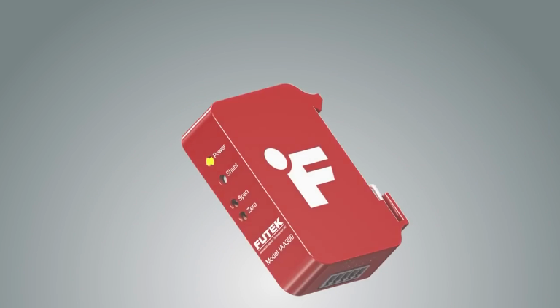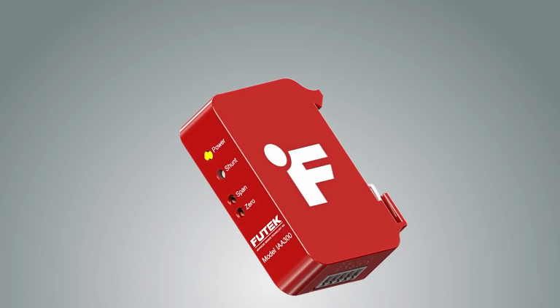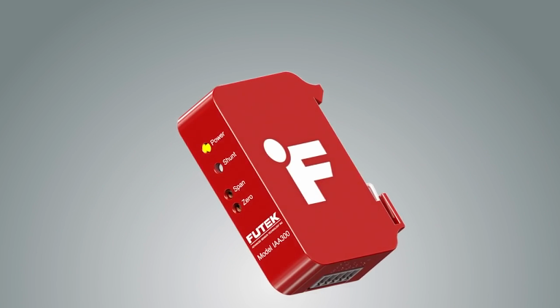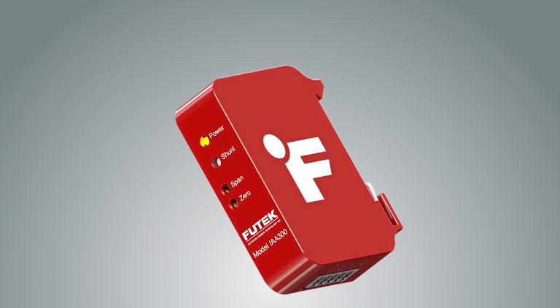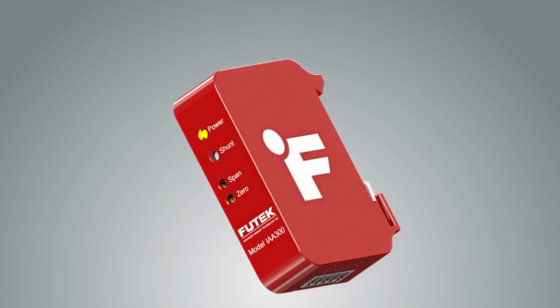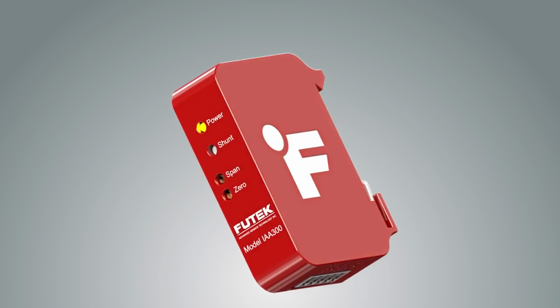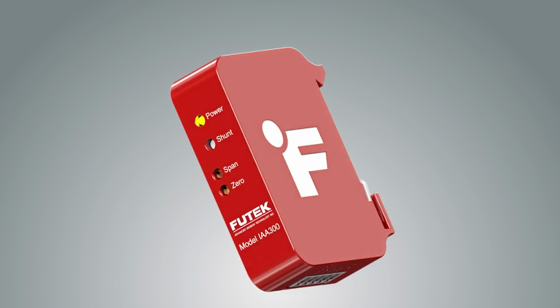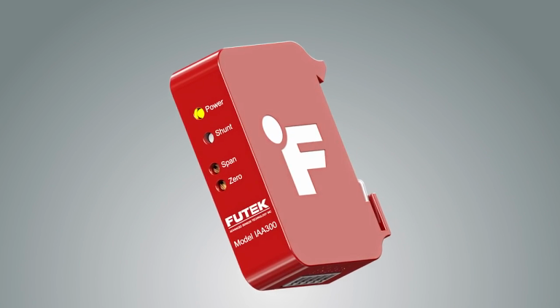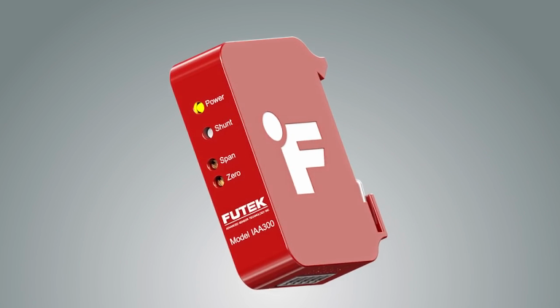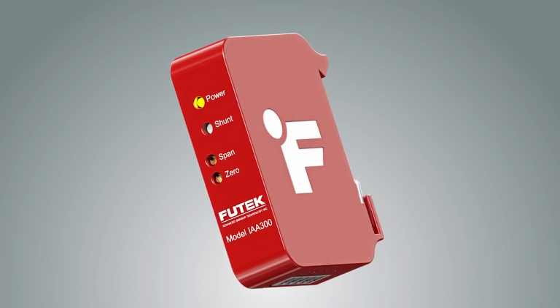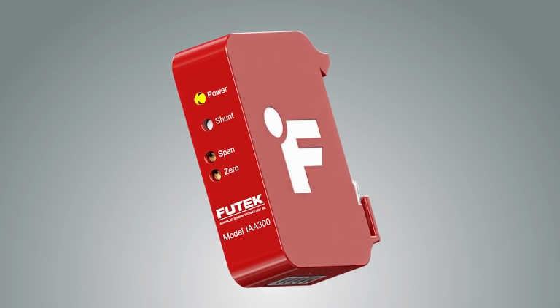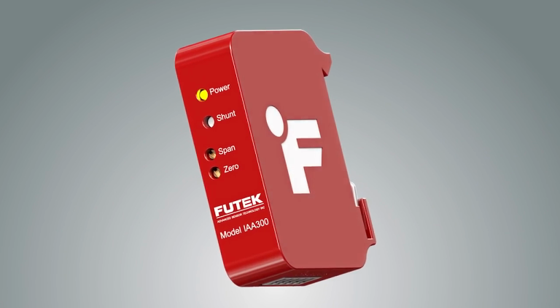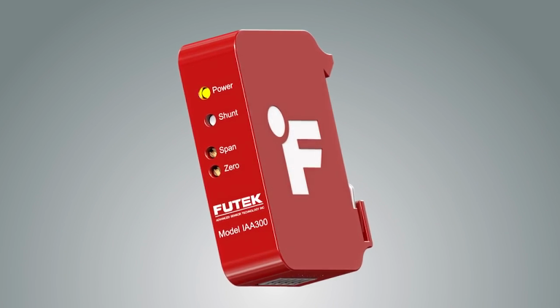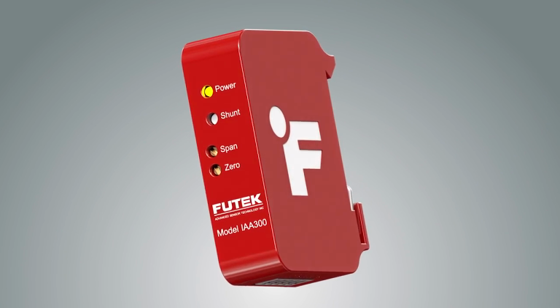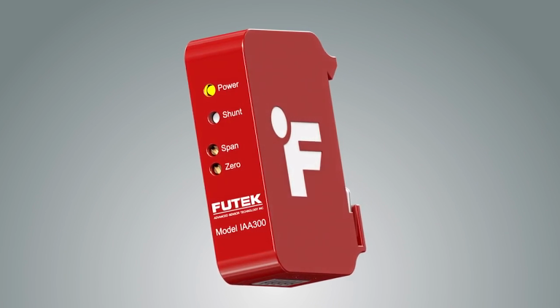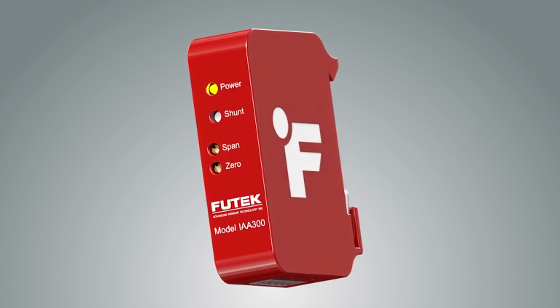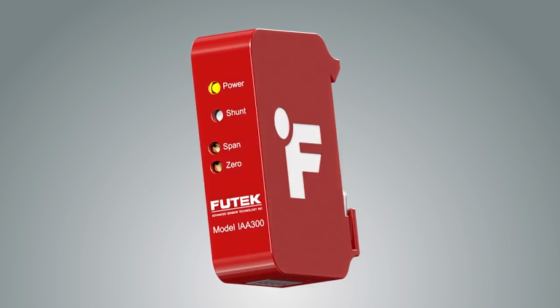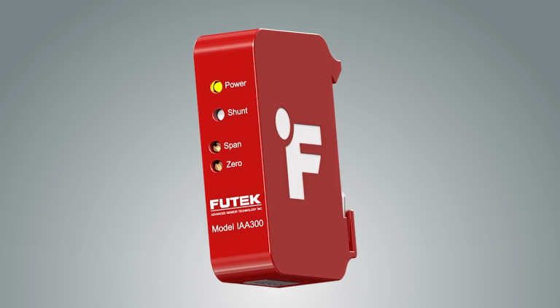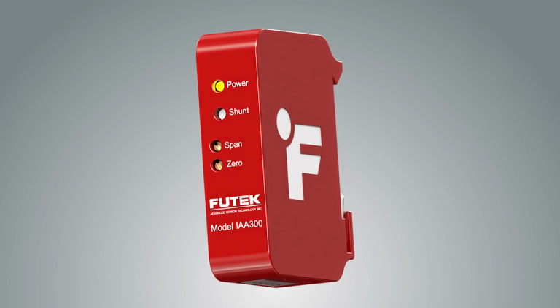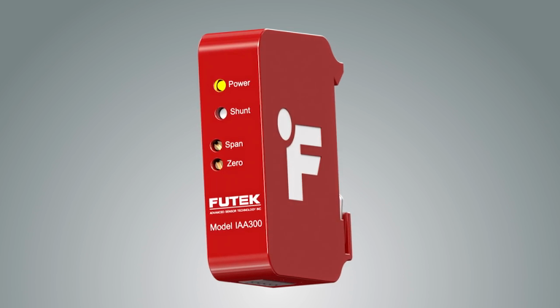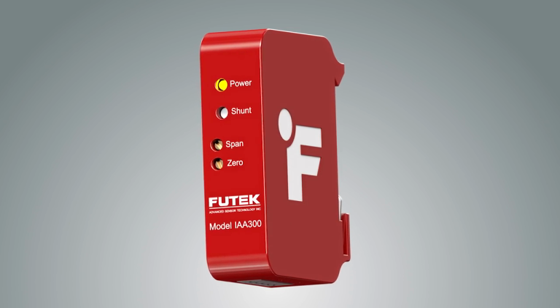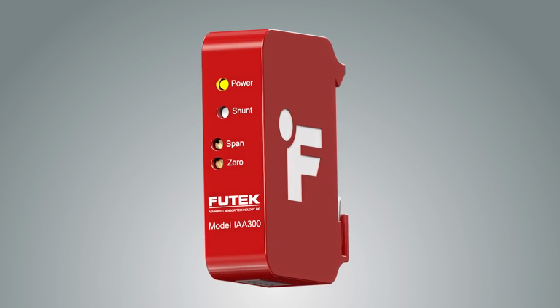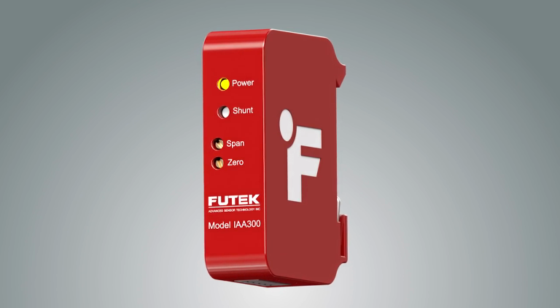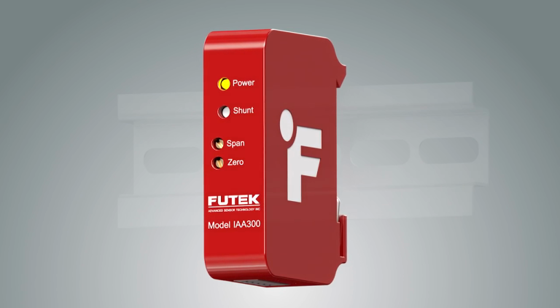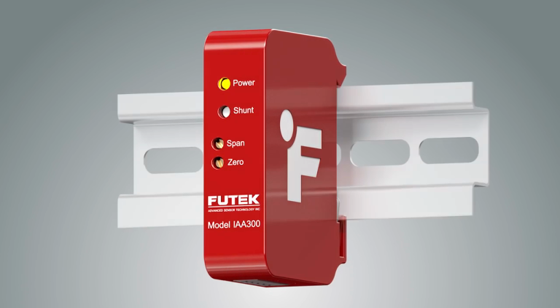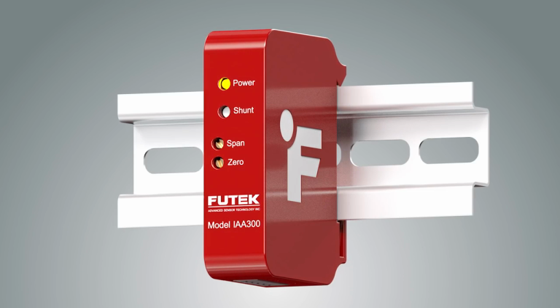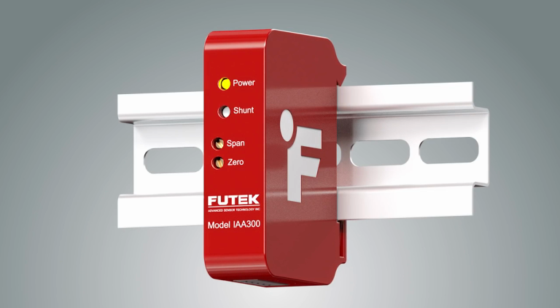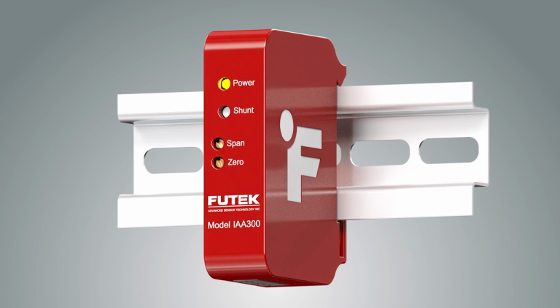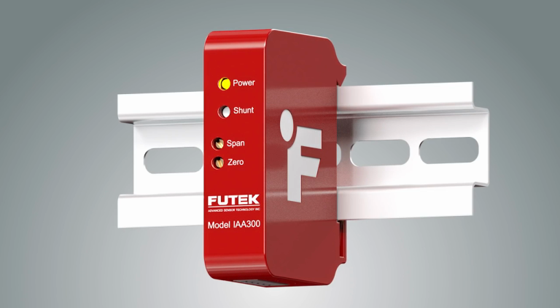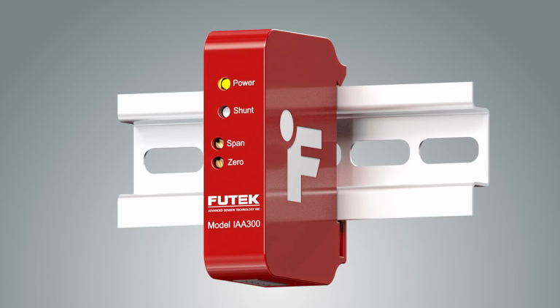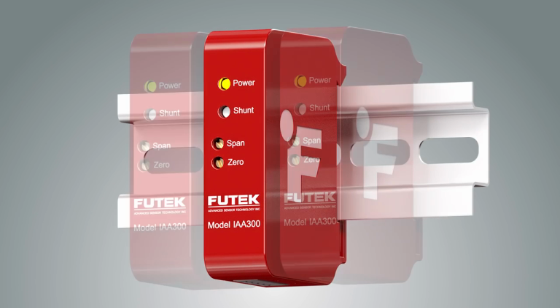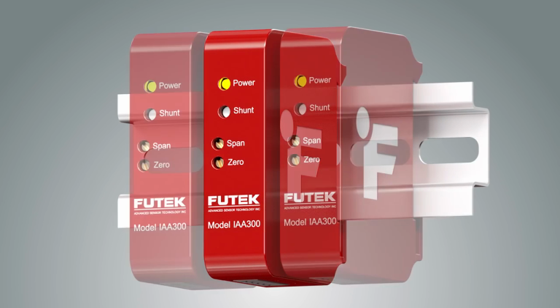In keeping with the IAA series design, the IAA 300 is a one-piece construction that includes an integrated DIN rail clip.